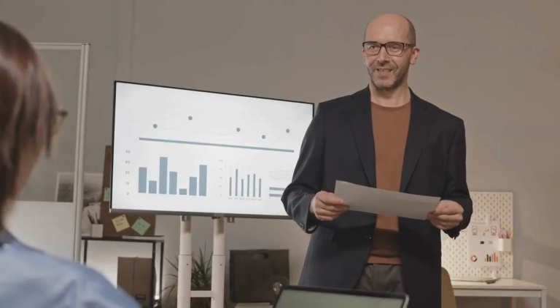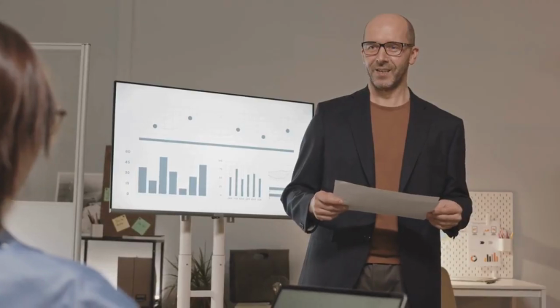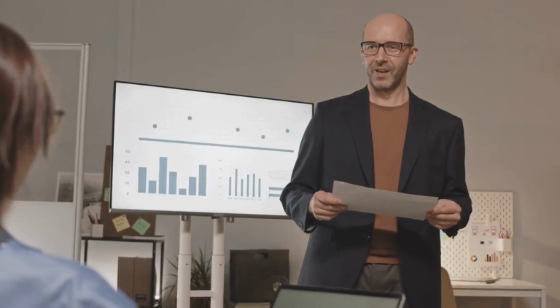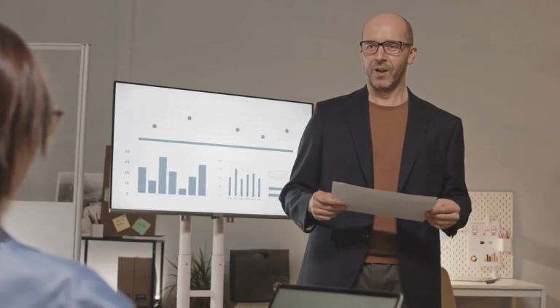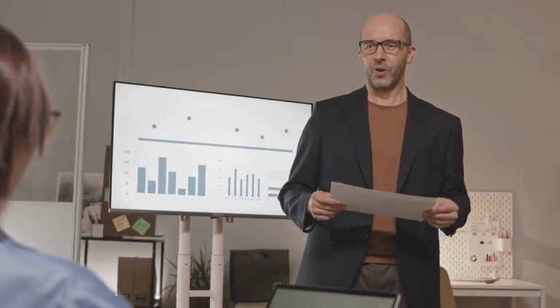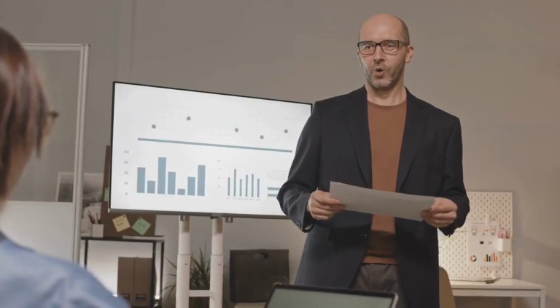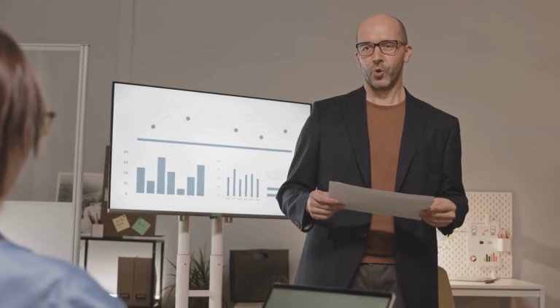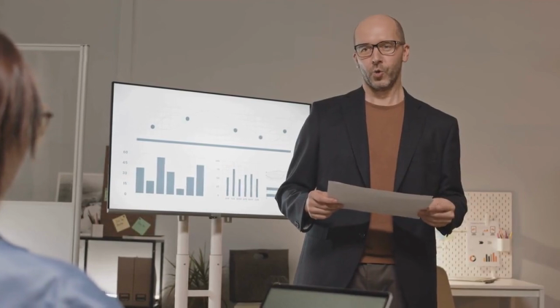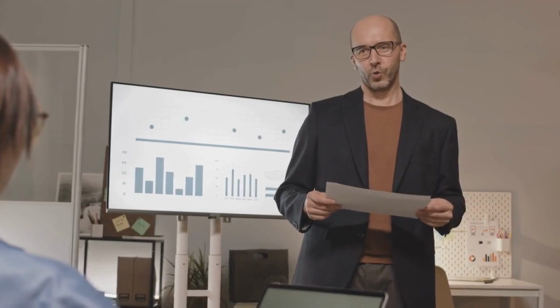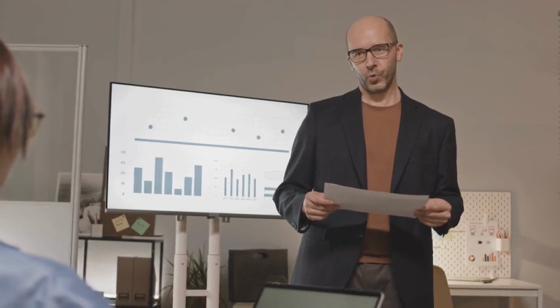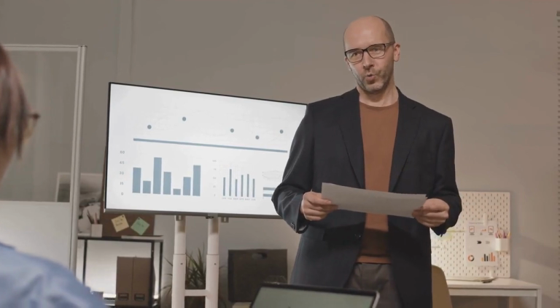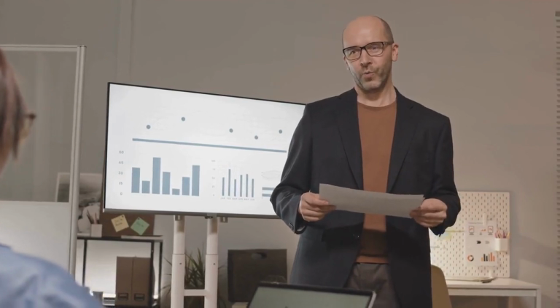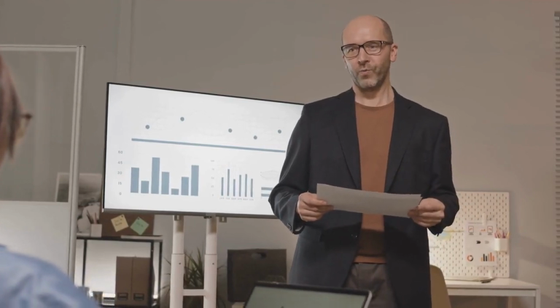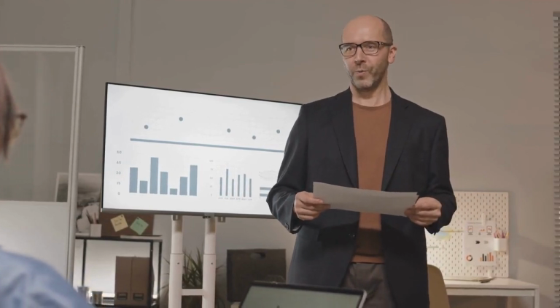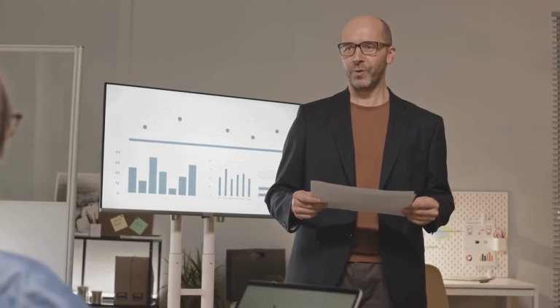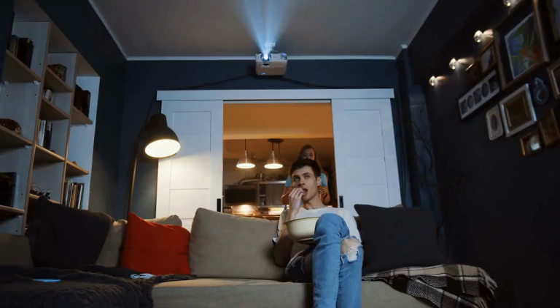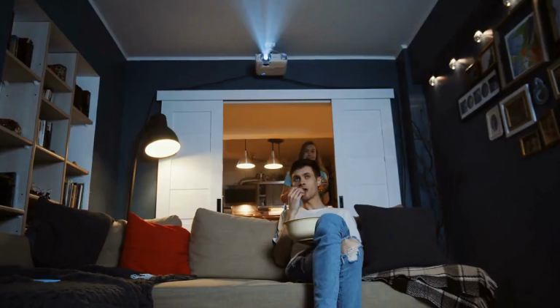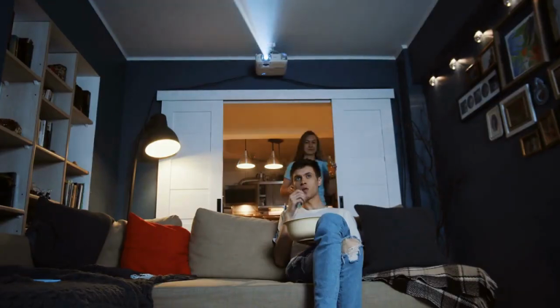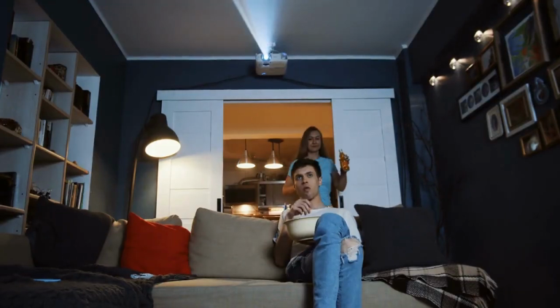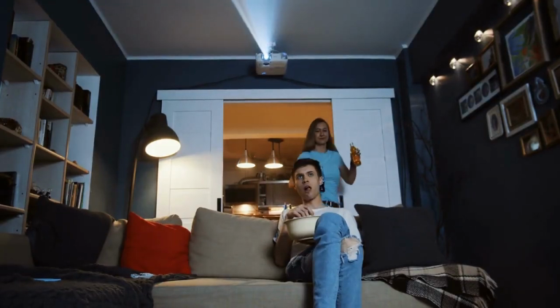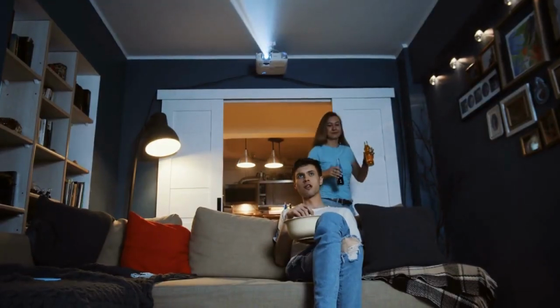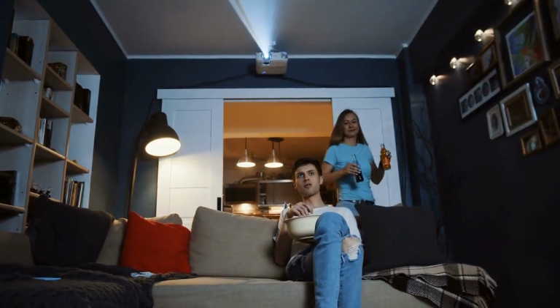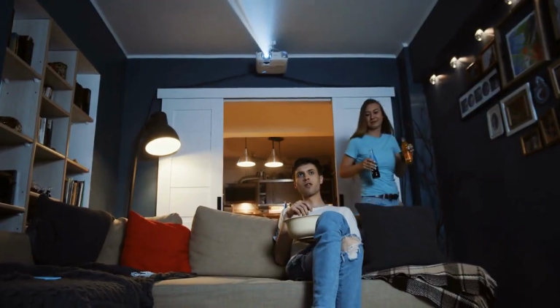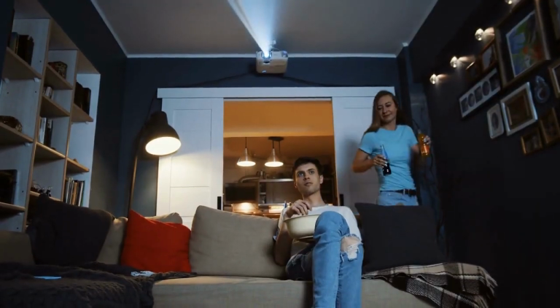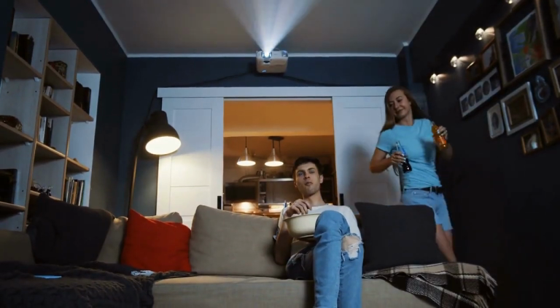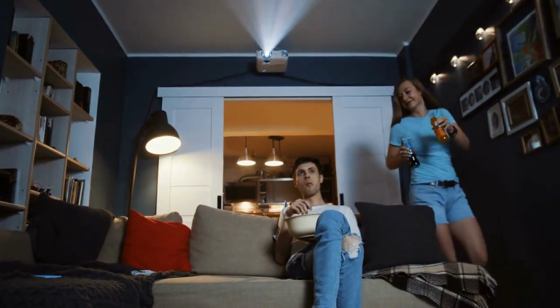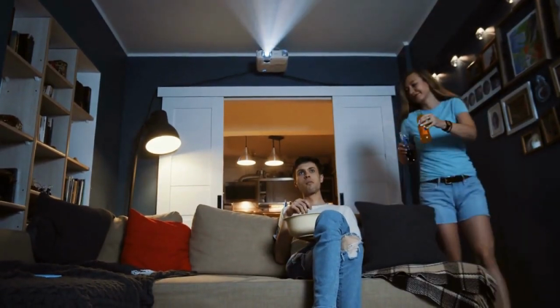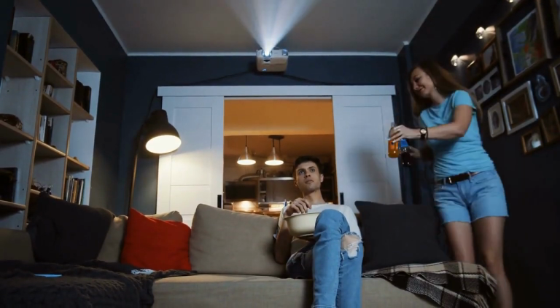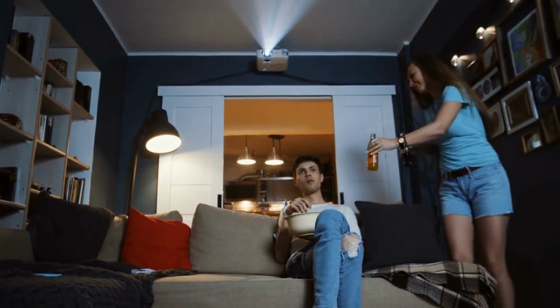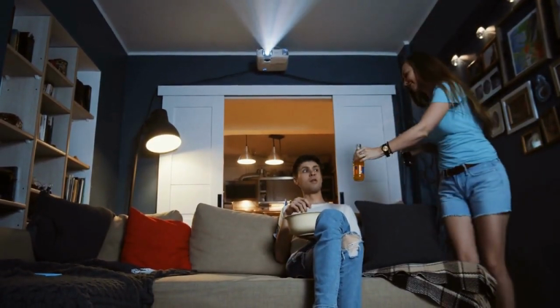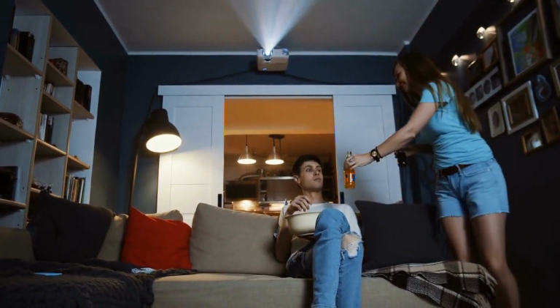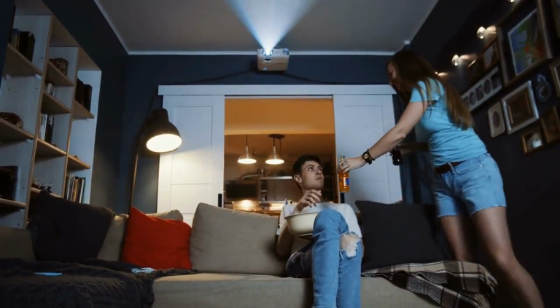Pros: Excellent image quality, sleek design. Cons: Middling speakers for the price.